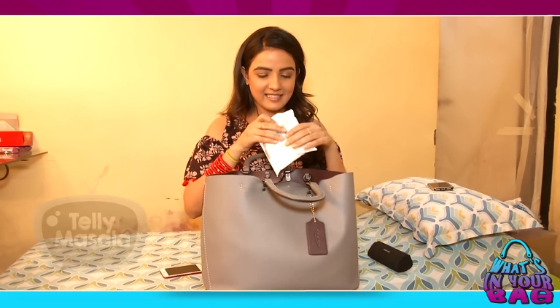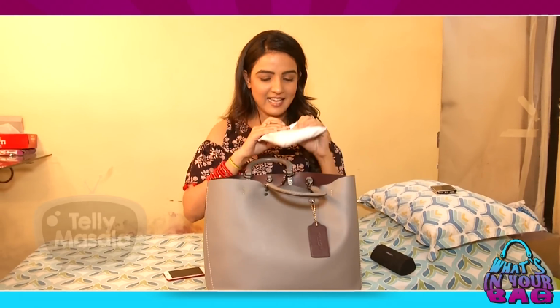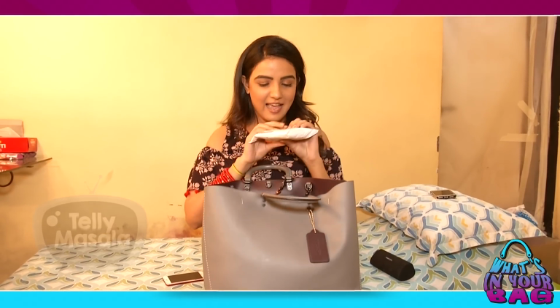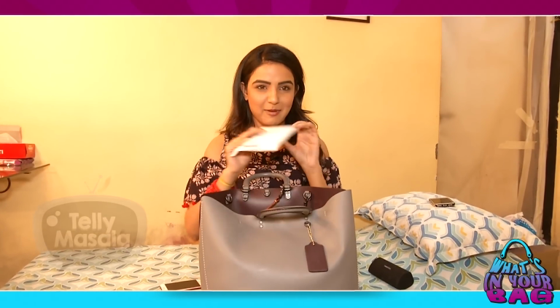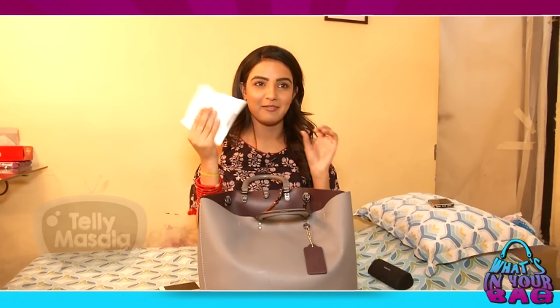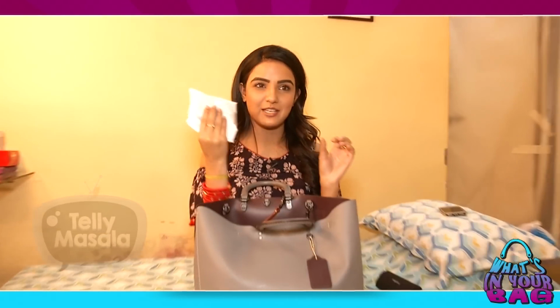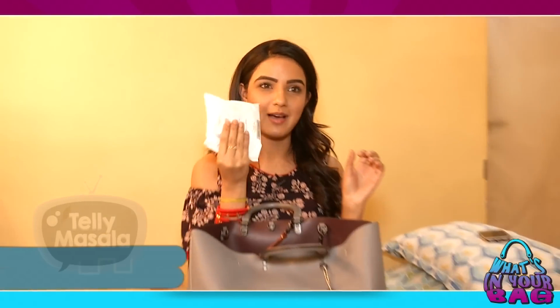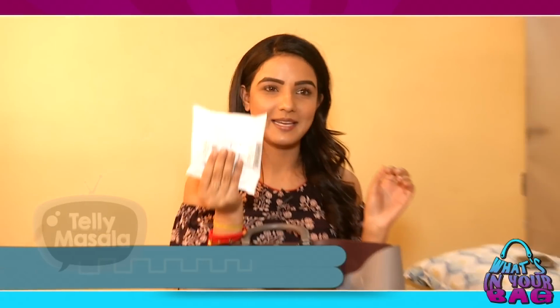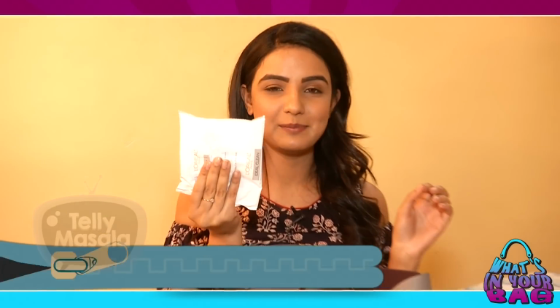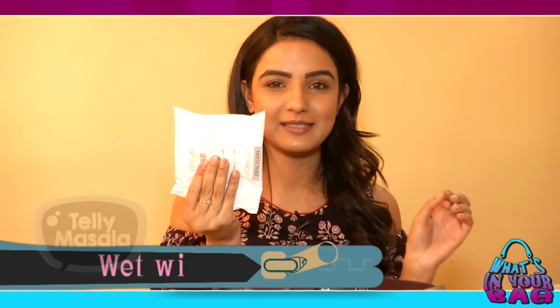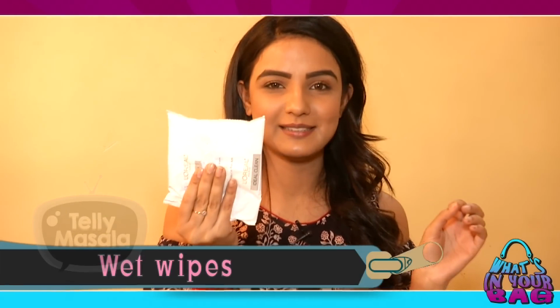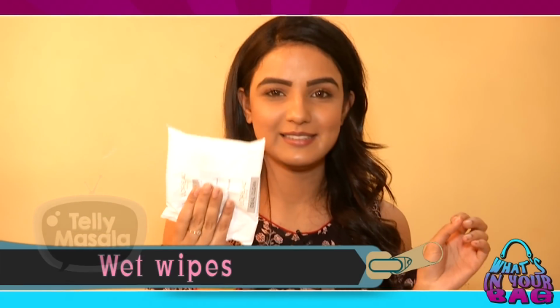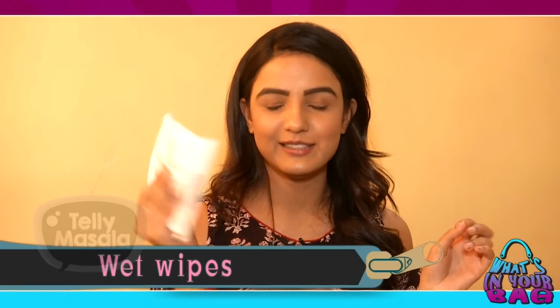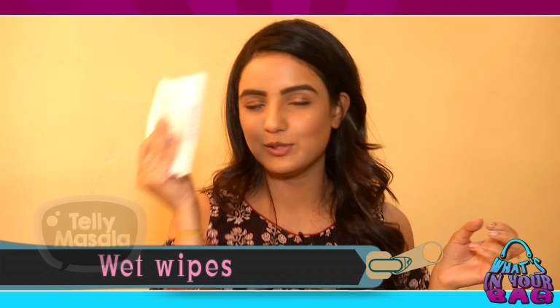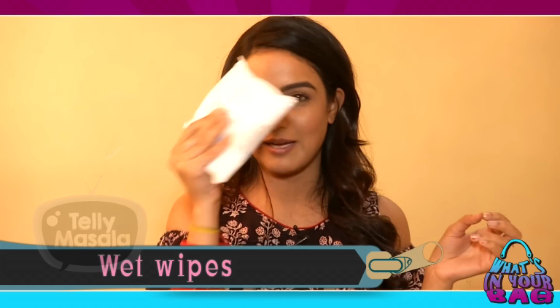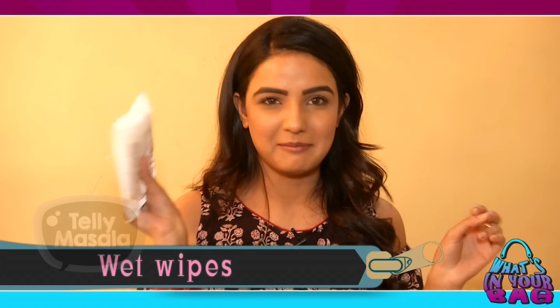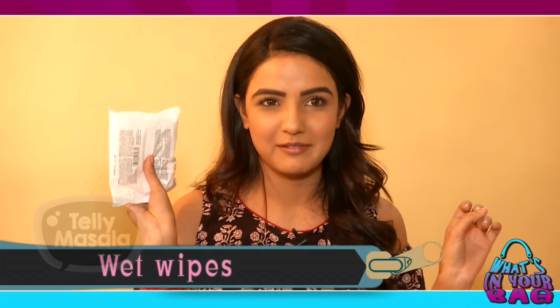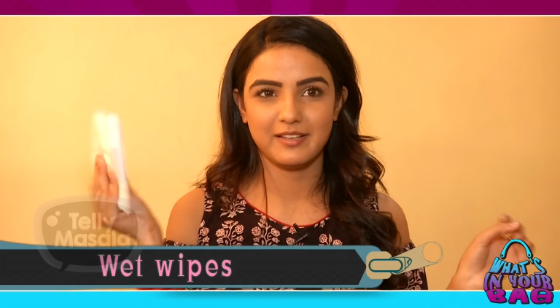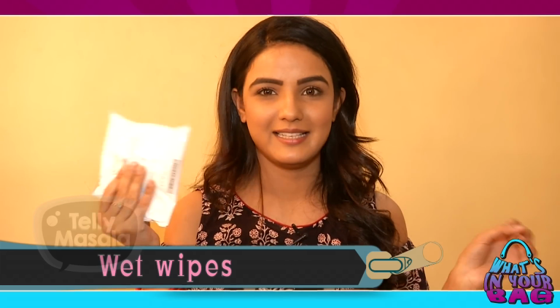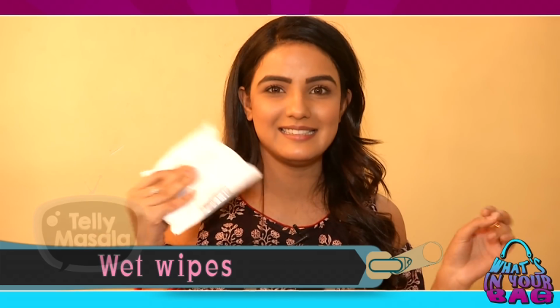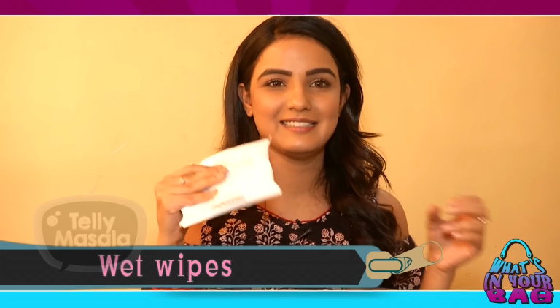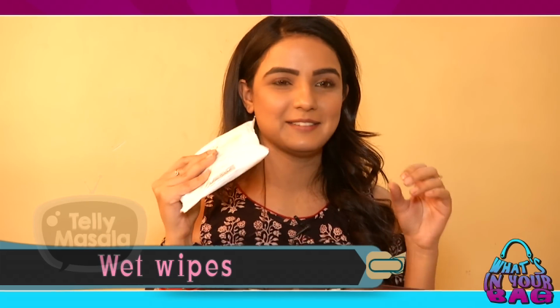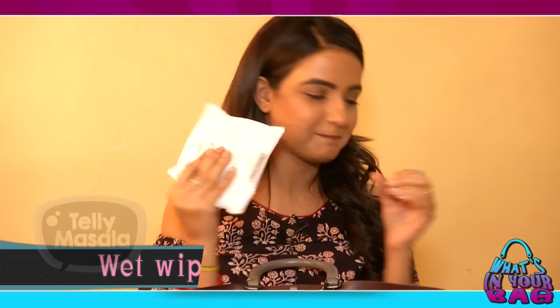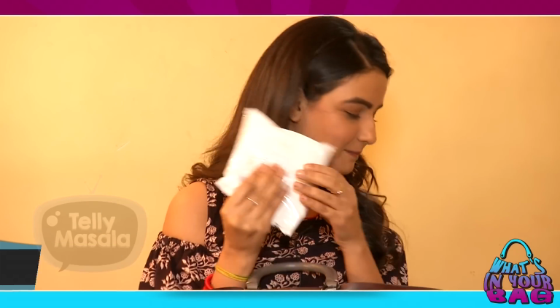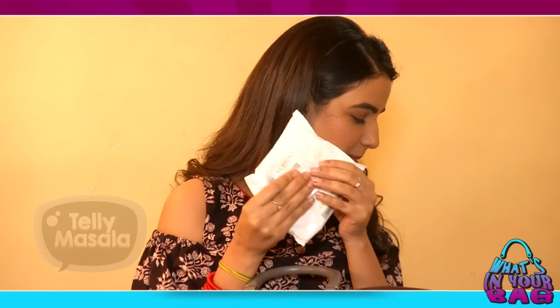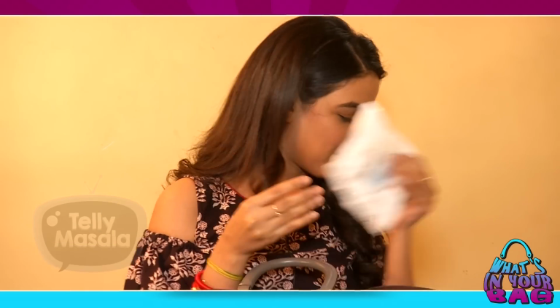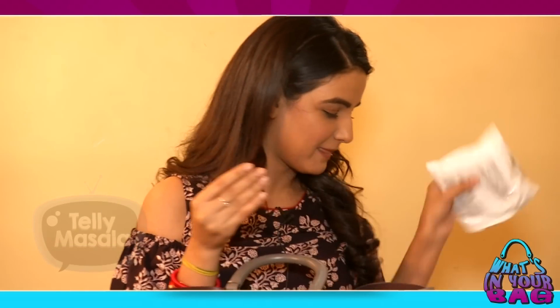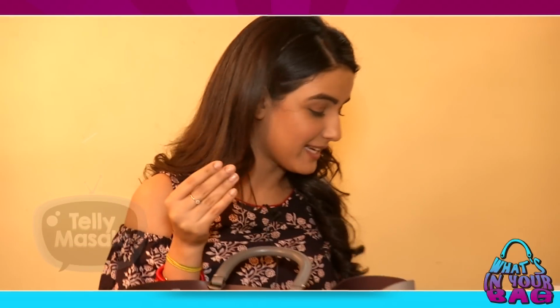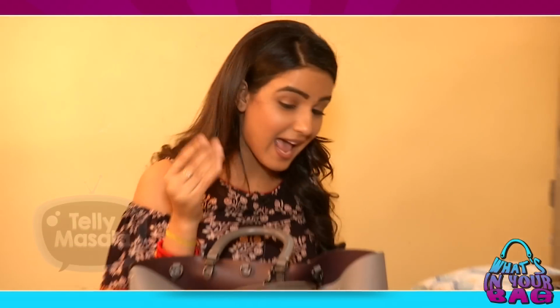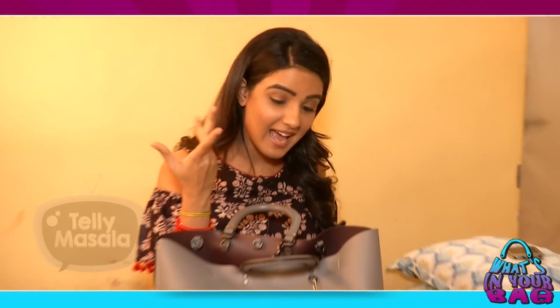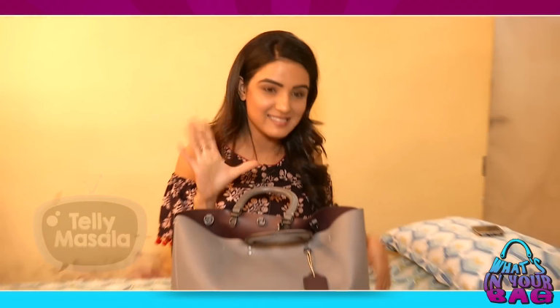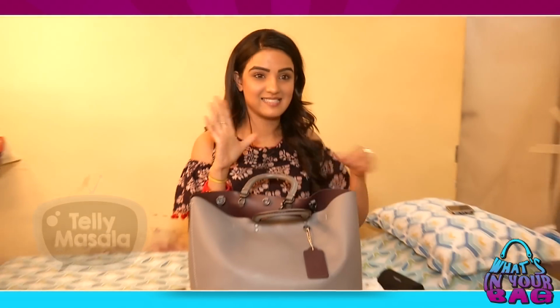I have my wet wipes to wipe my face and hands.